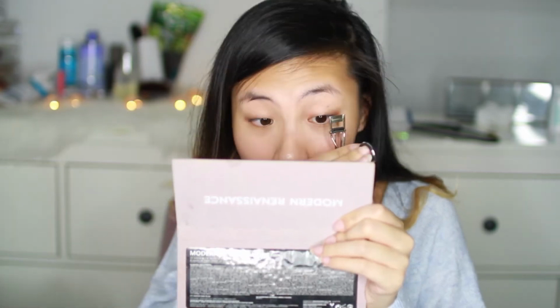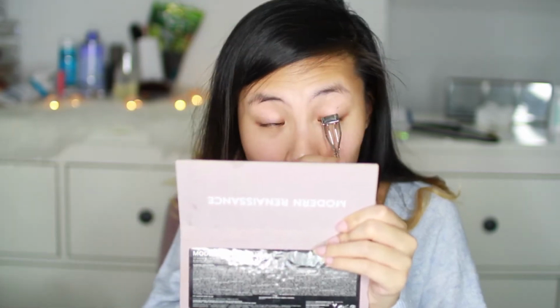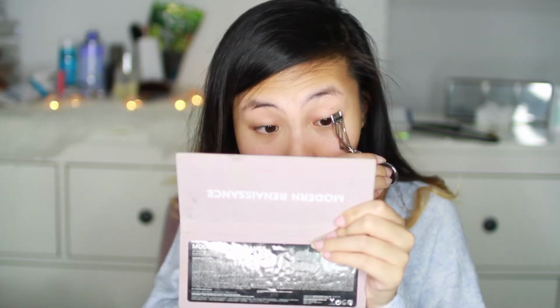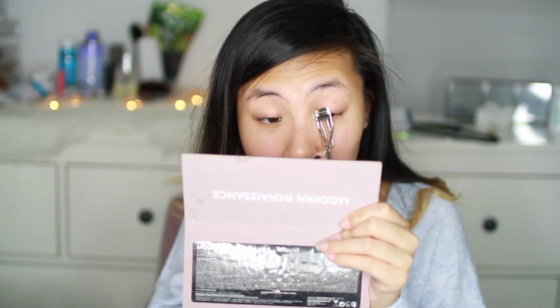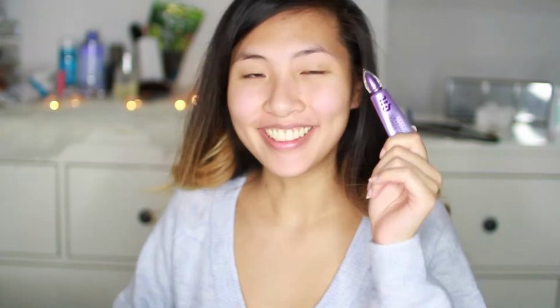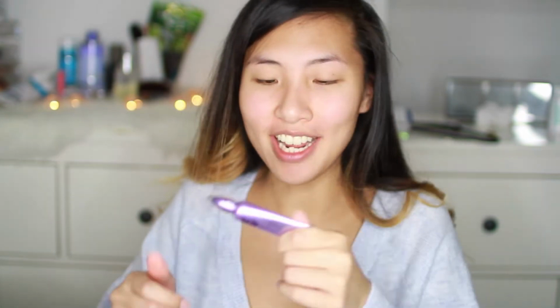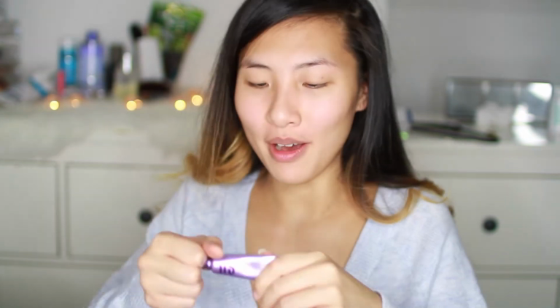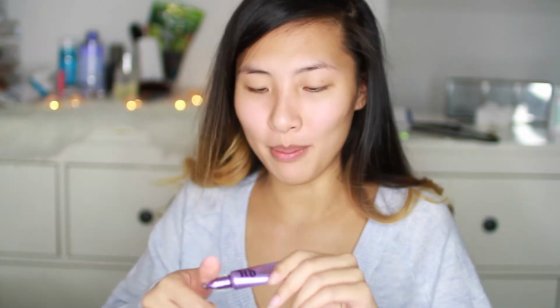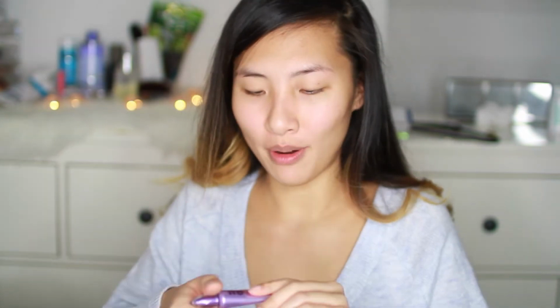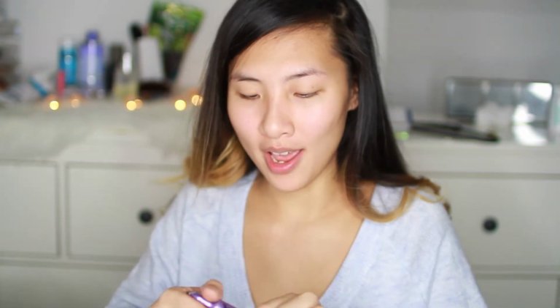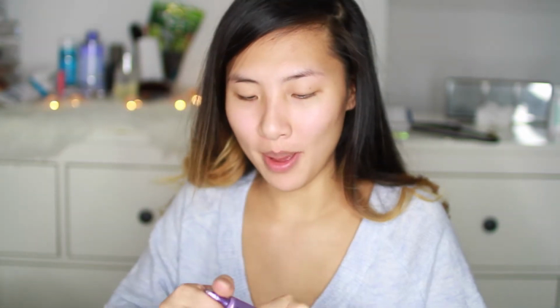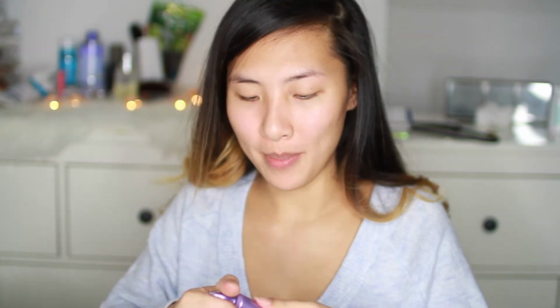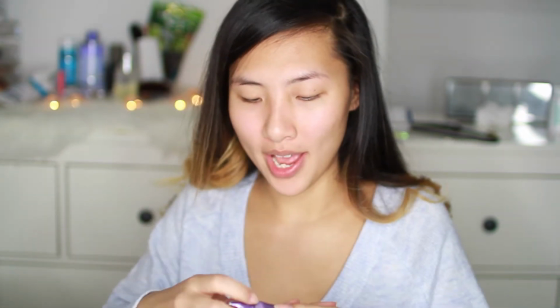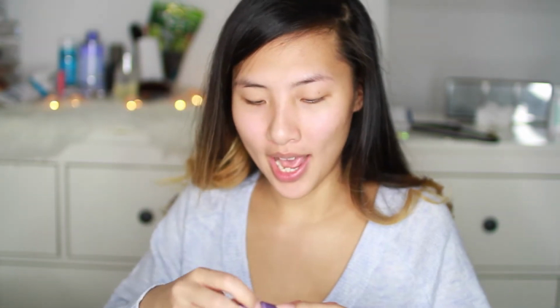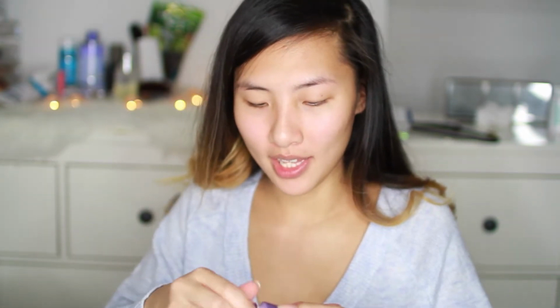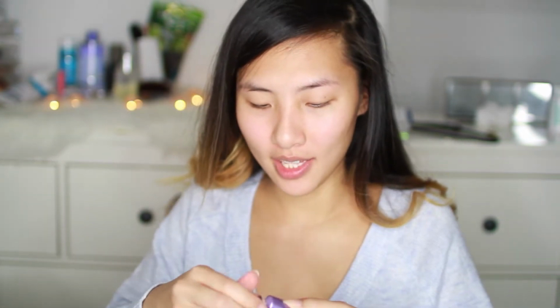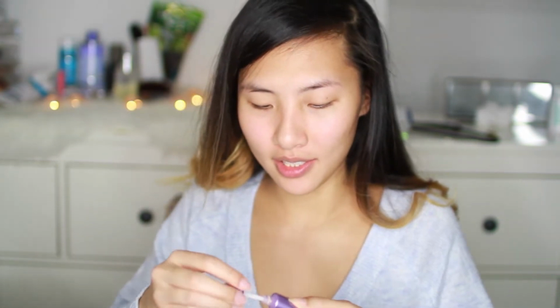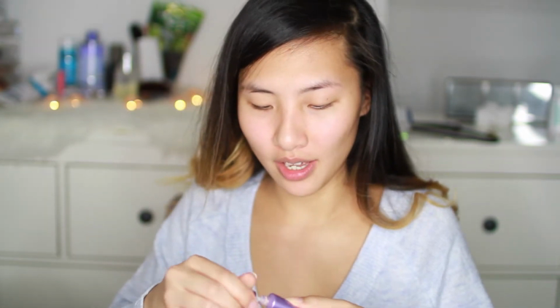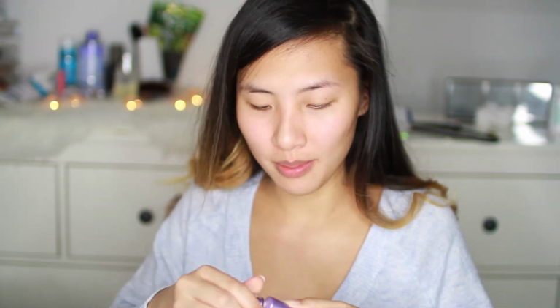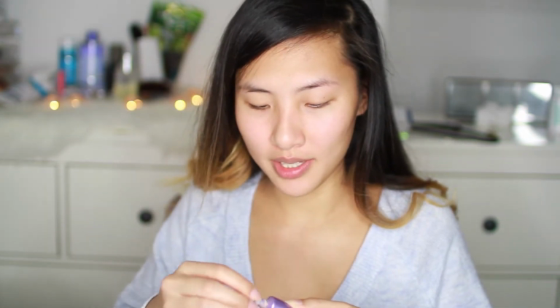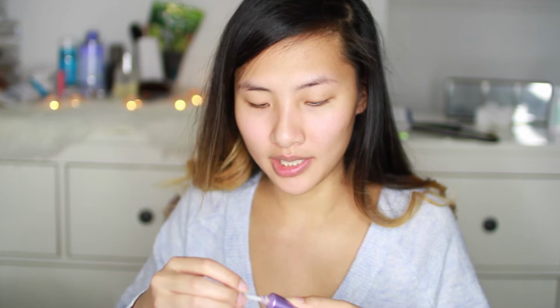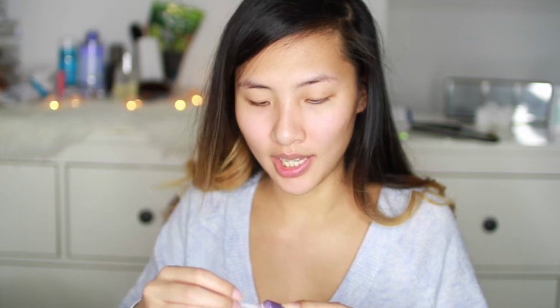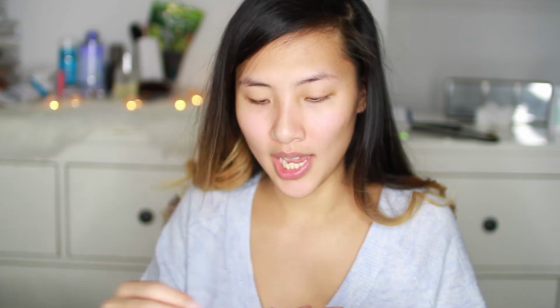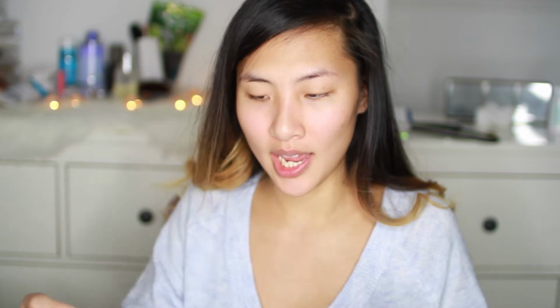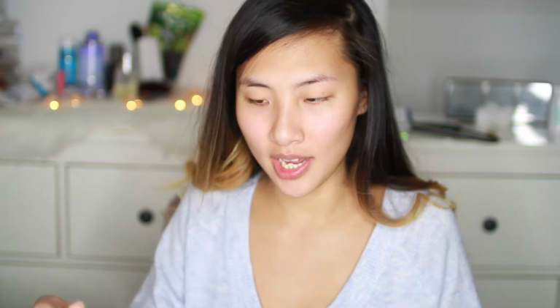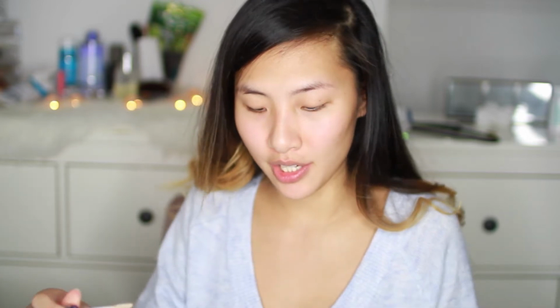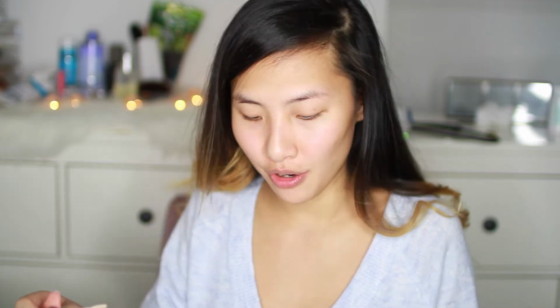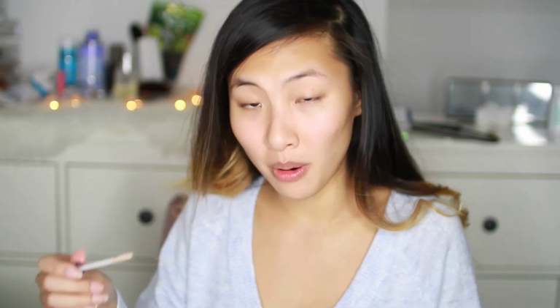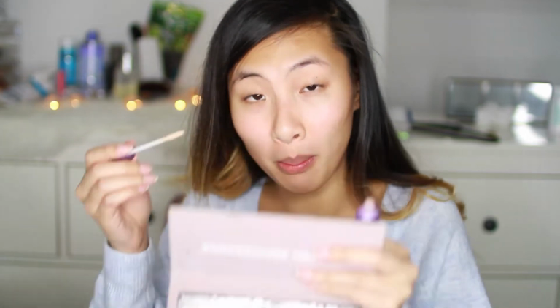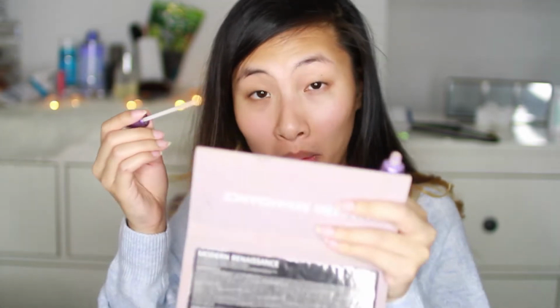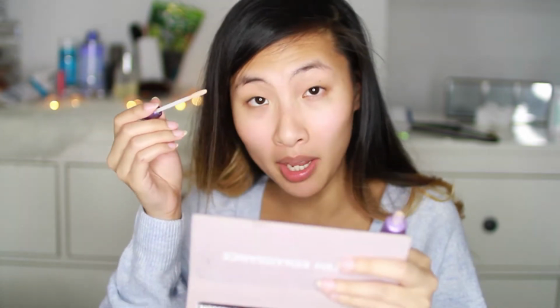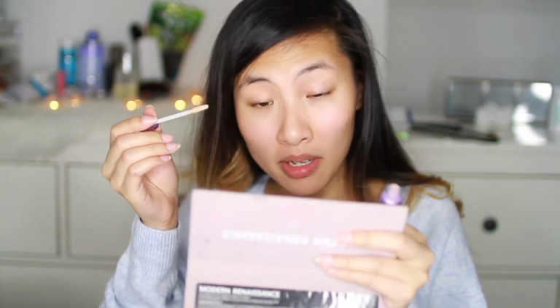So now I prime my eyelids with the Urban Decay Eyeshadow Primer.